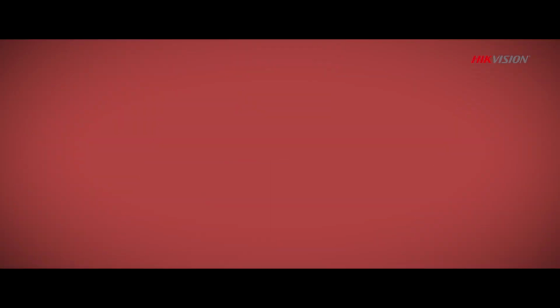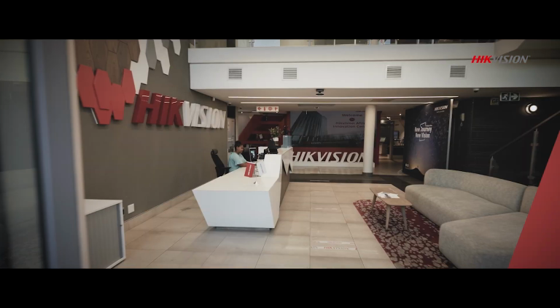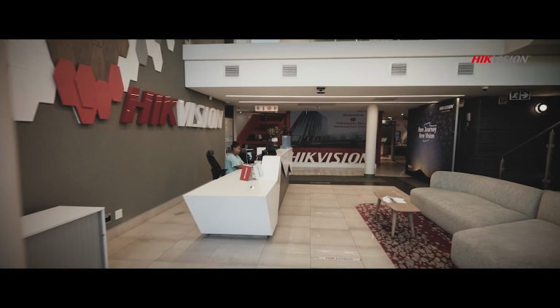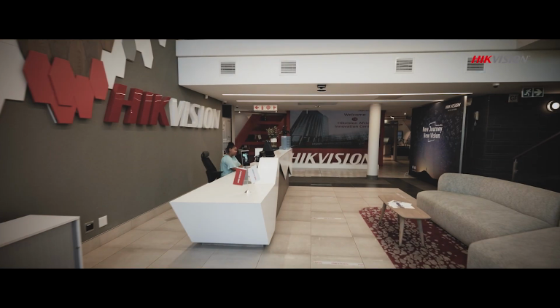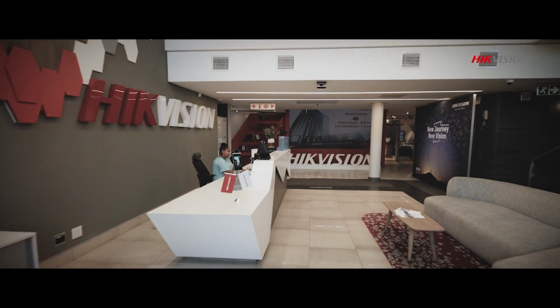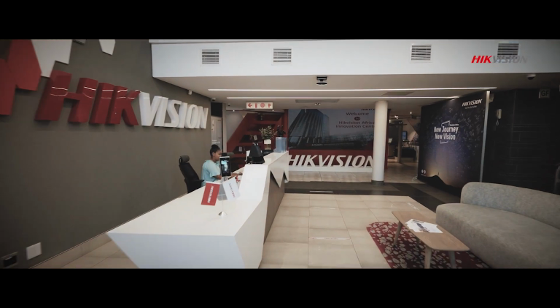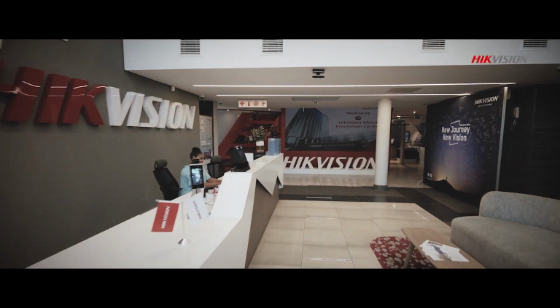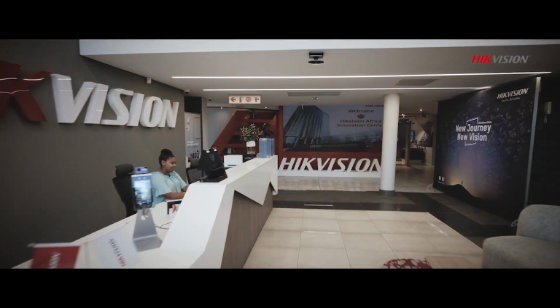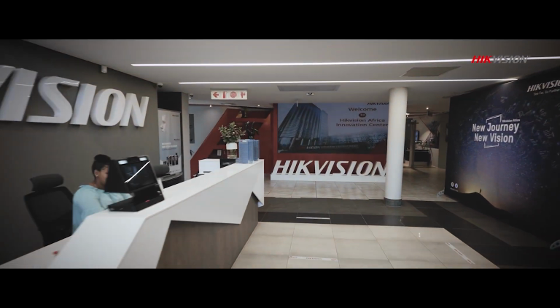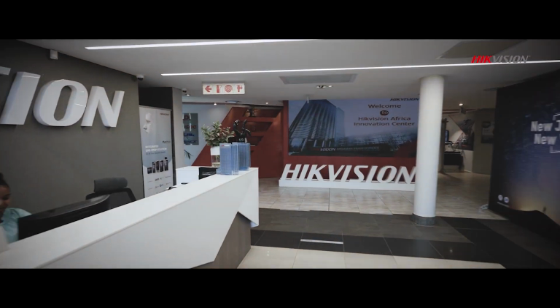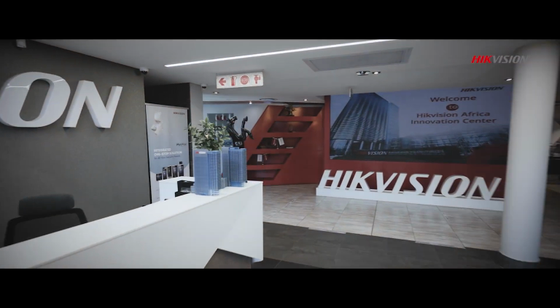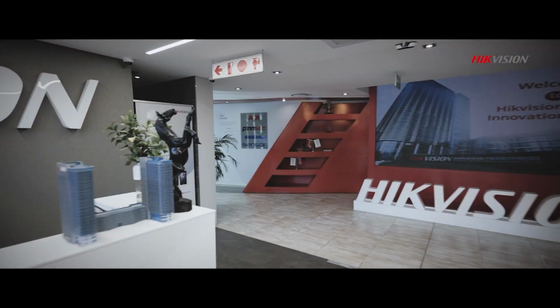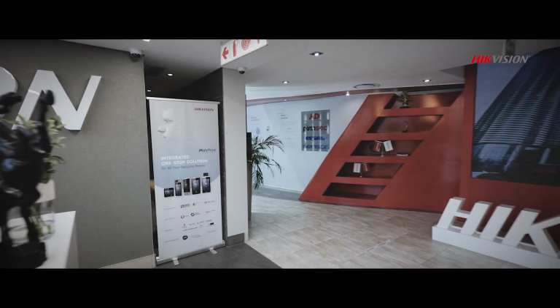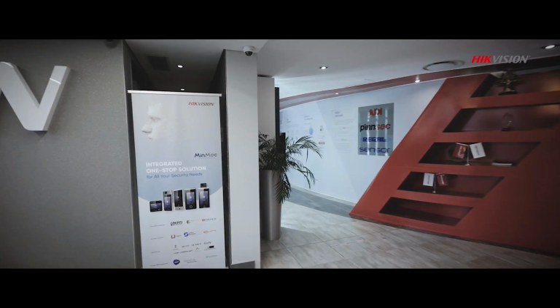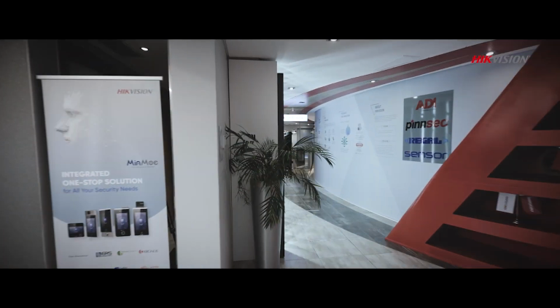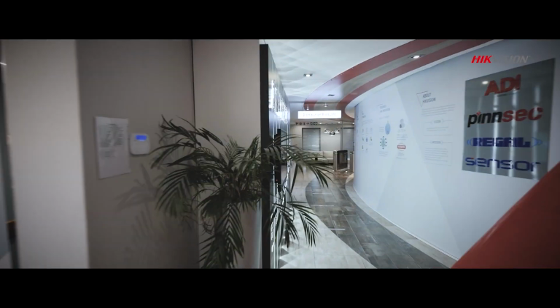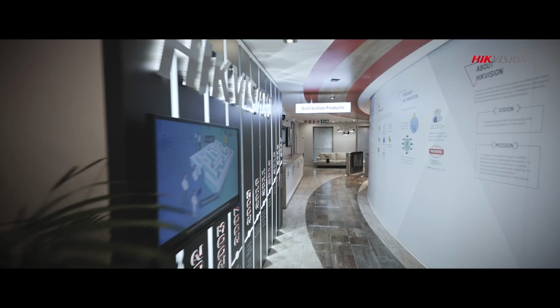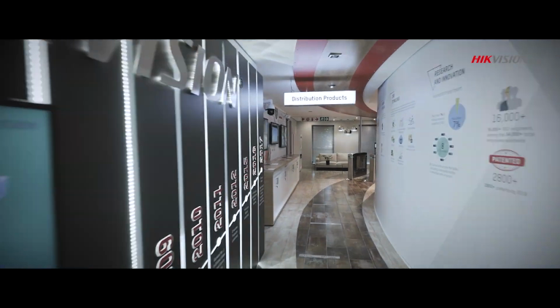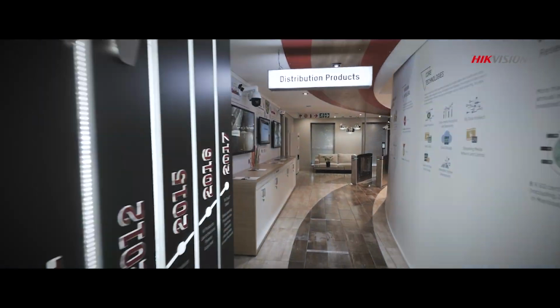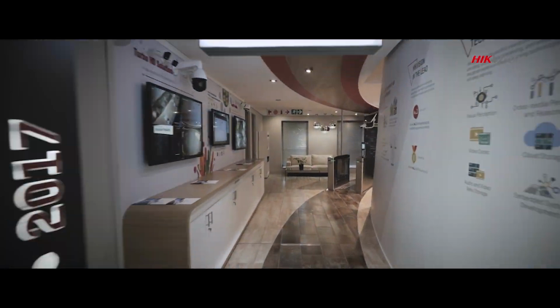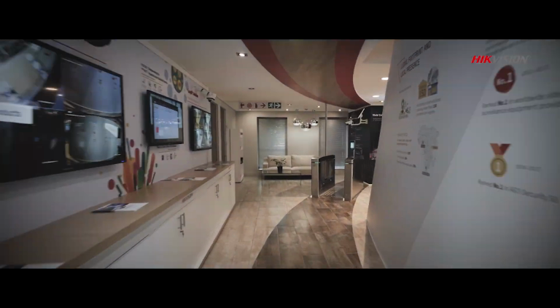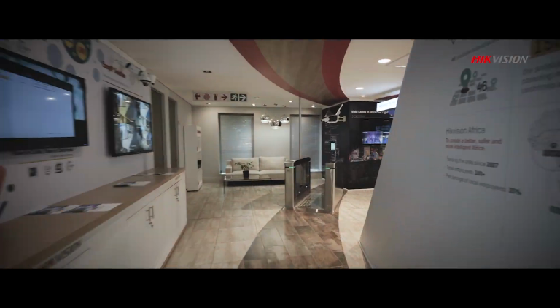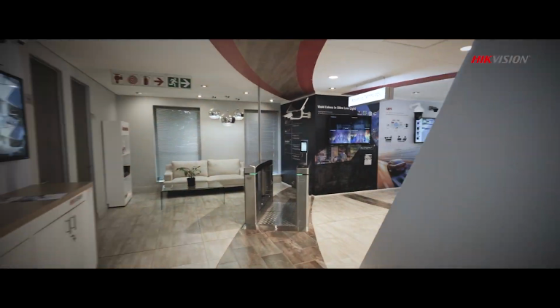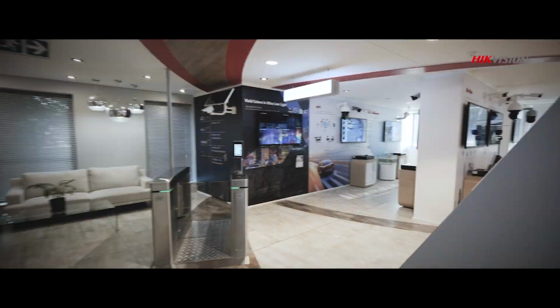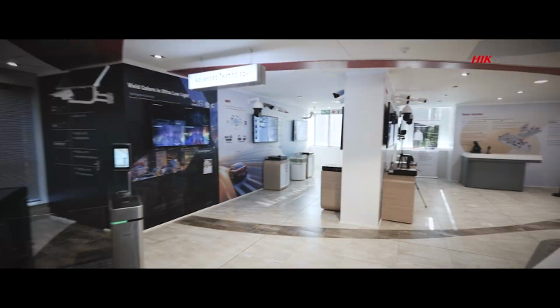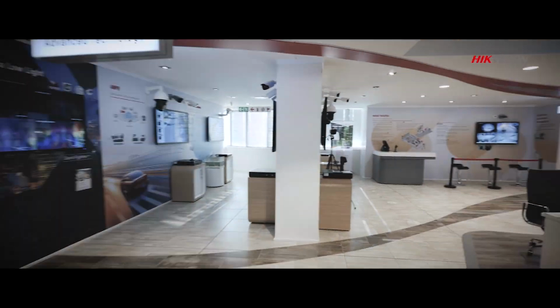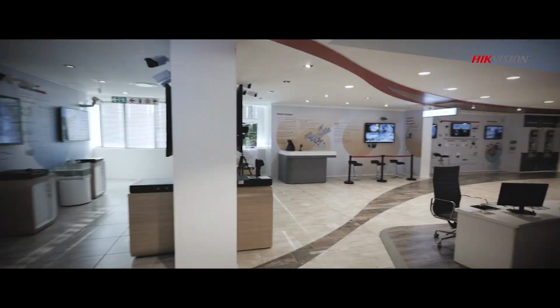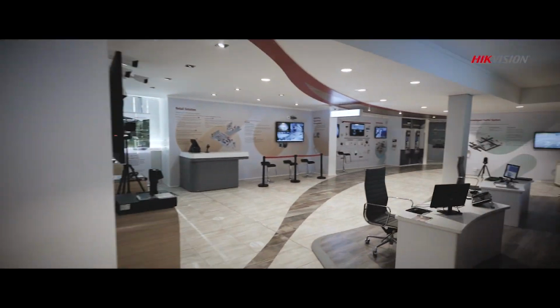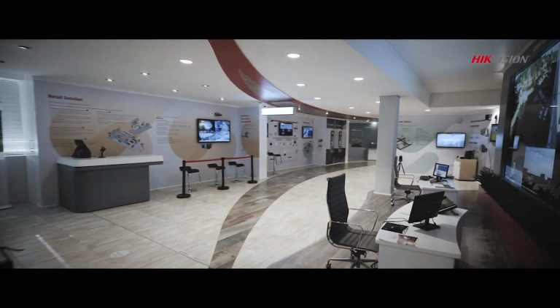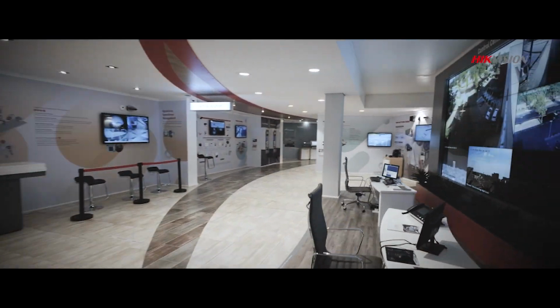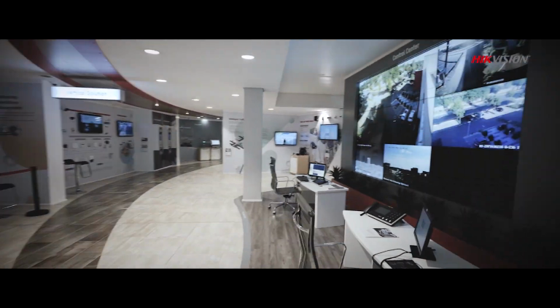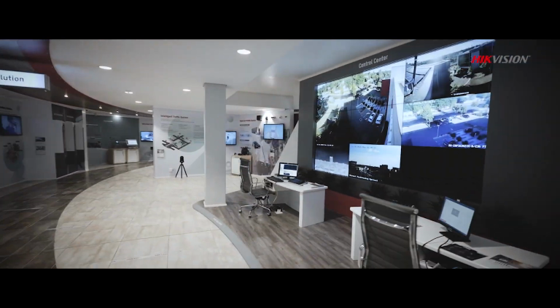Hikvision — using intelligent video to build a better, safer and smarter South Africa, together with our local partners, today.